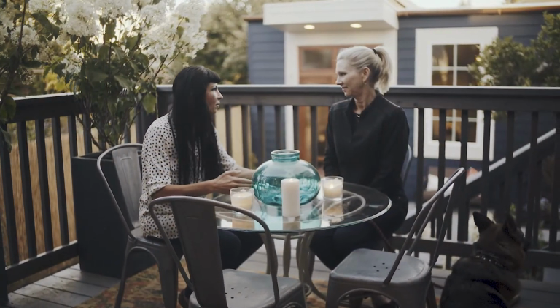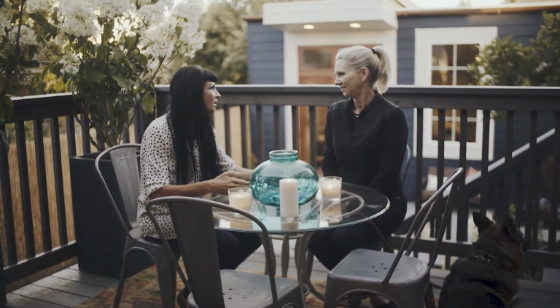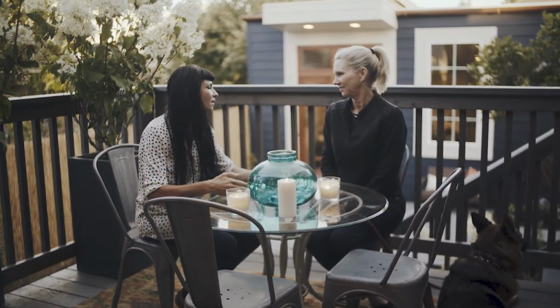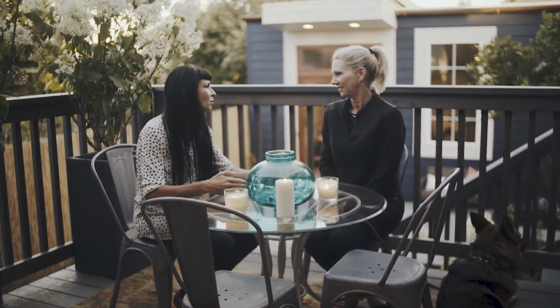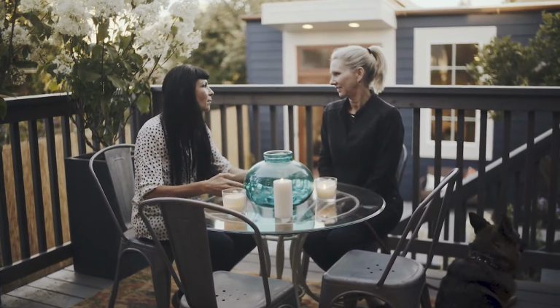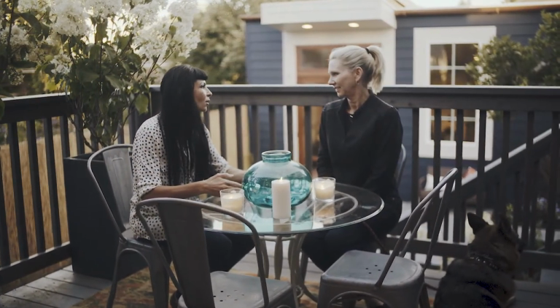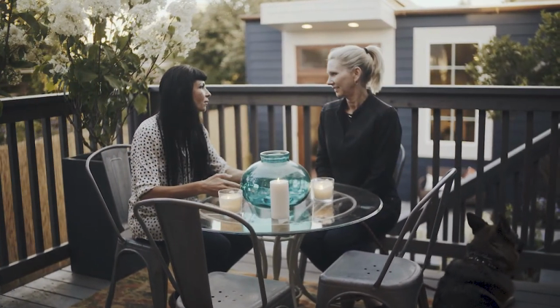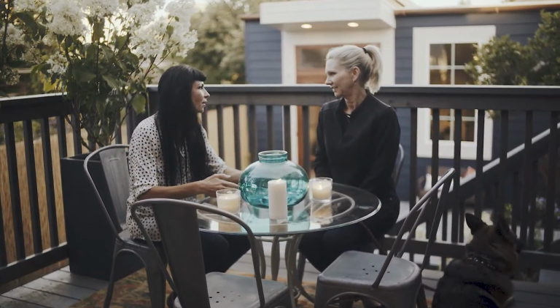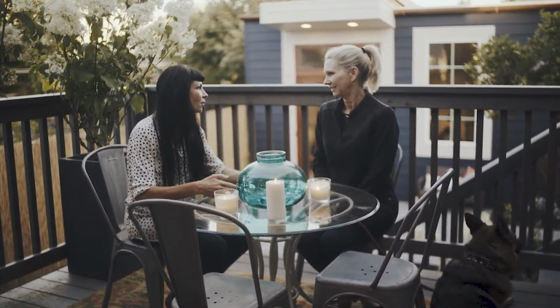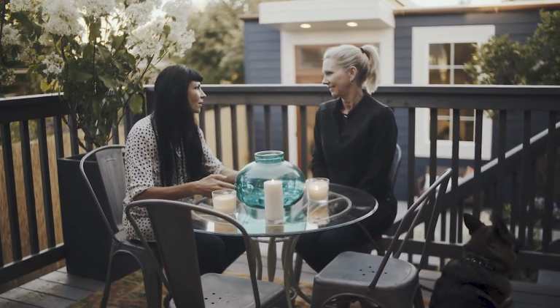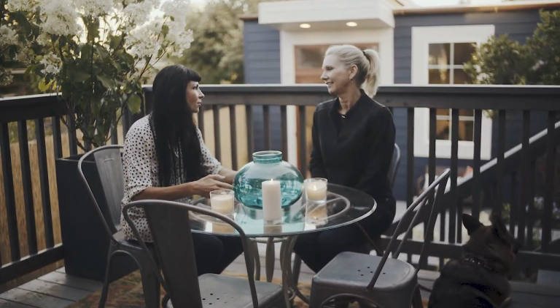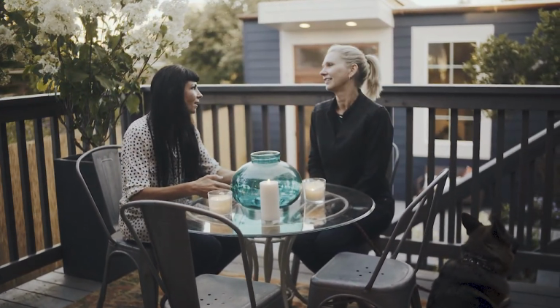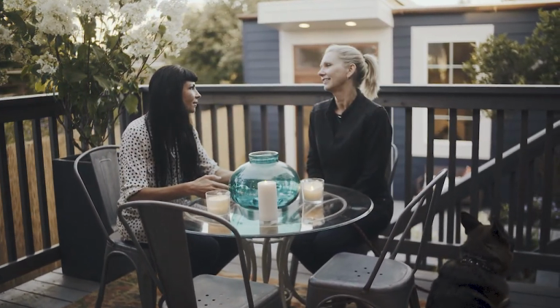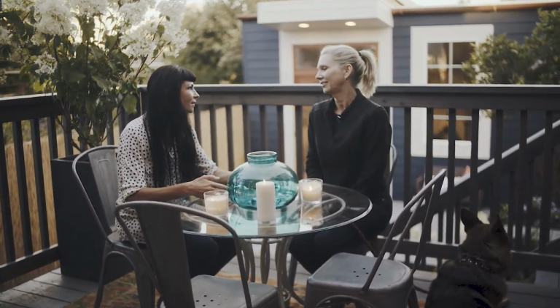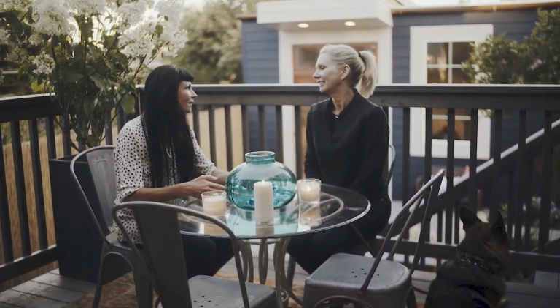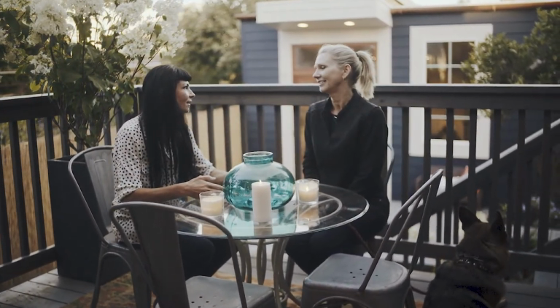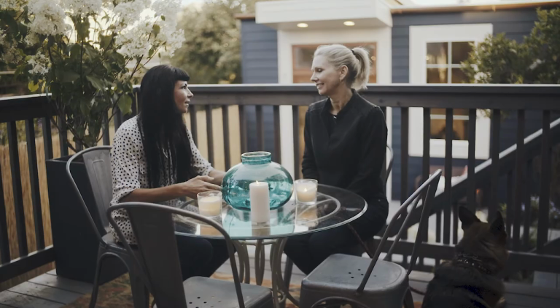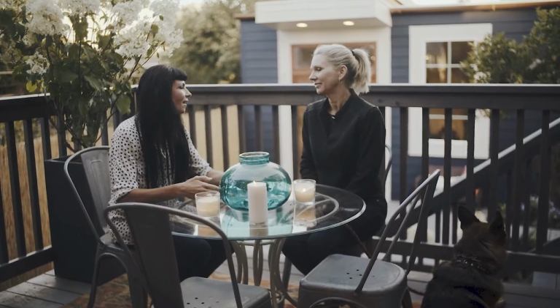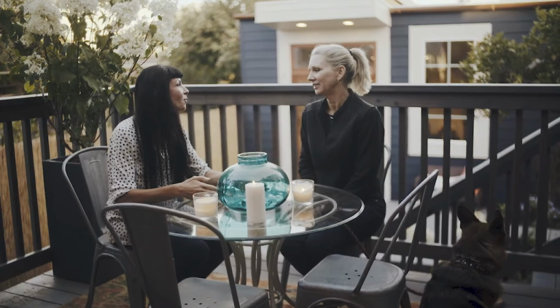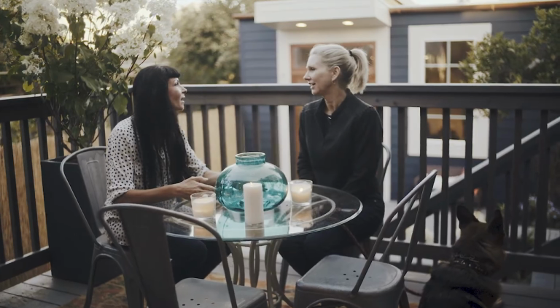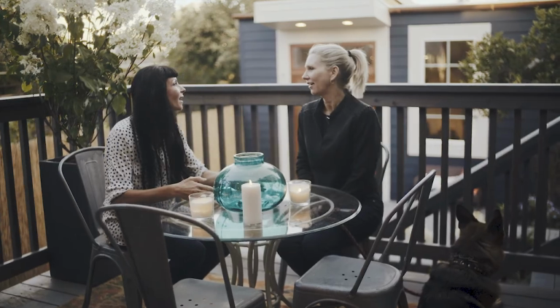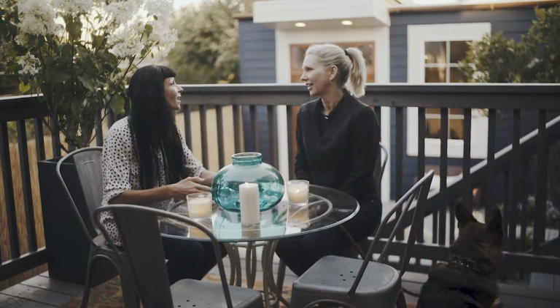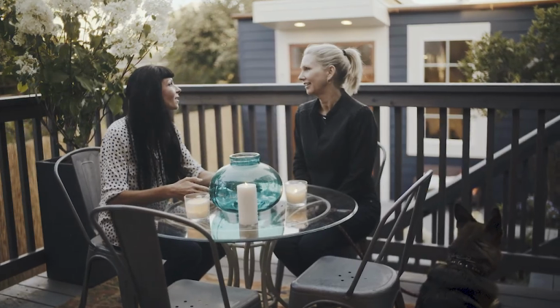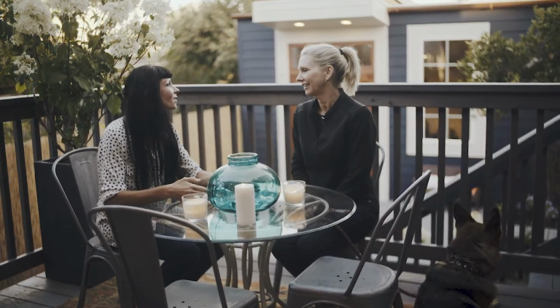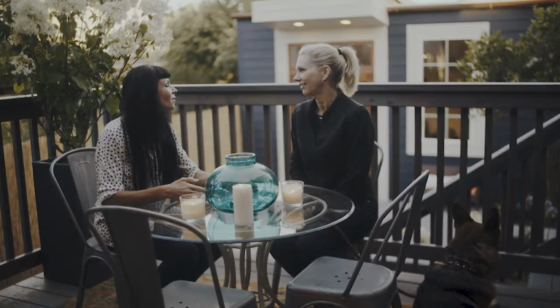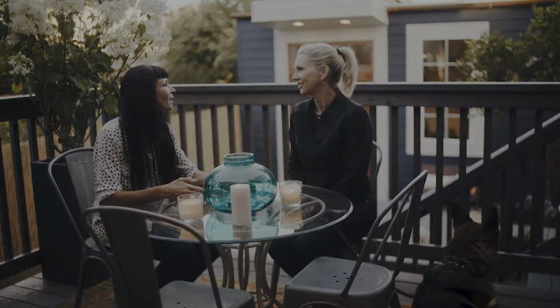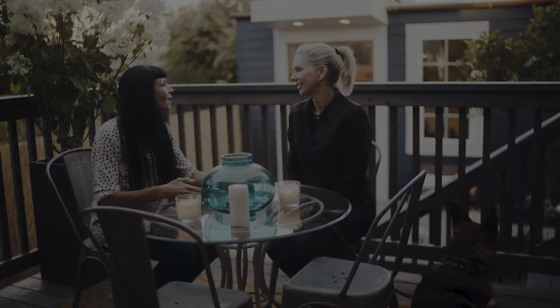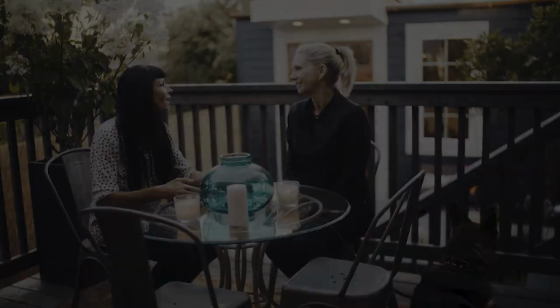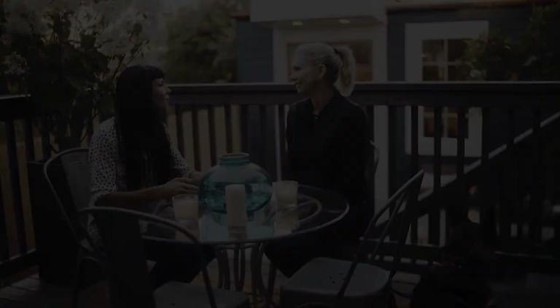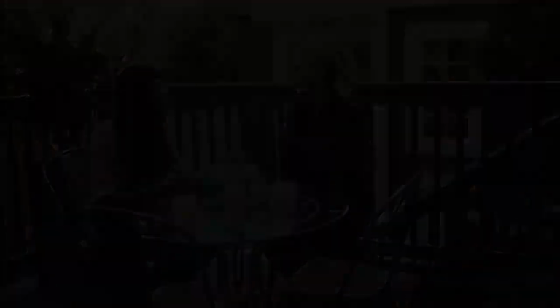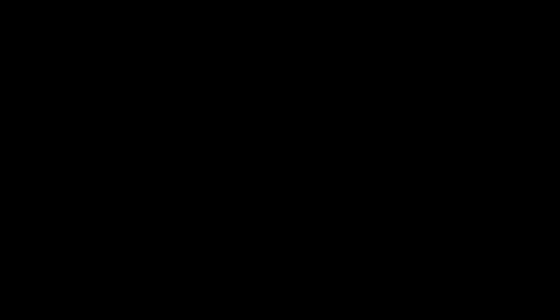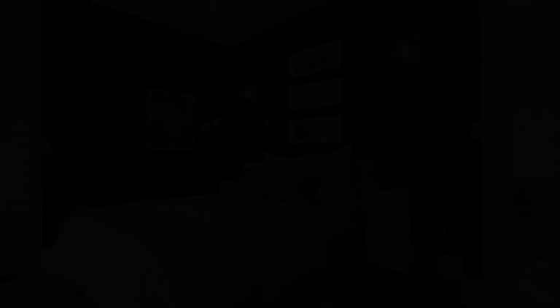Off the kitchen, French doors lead to a lovely deck perfect for those warm summer nights.